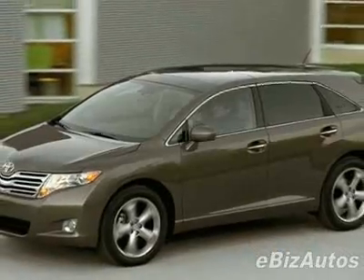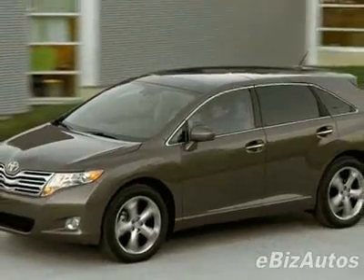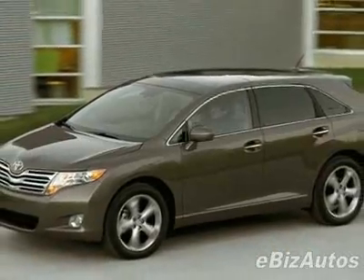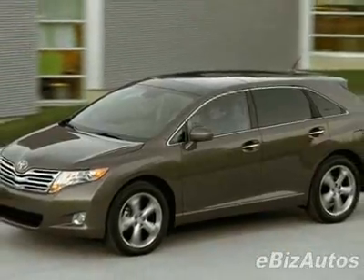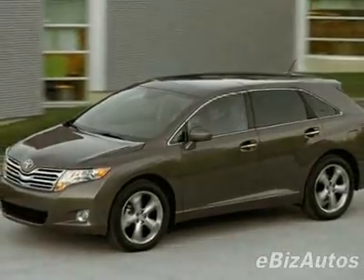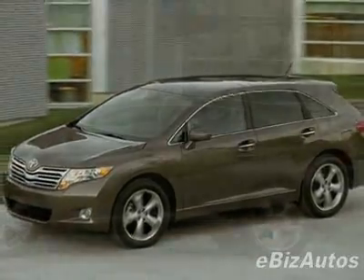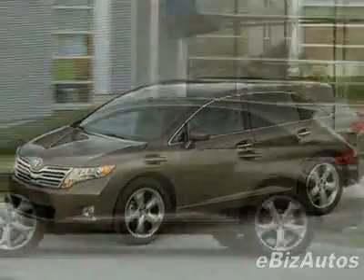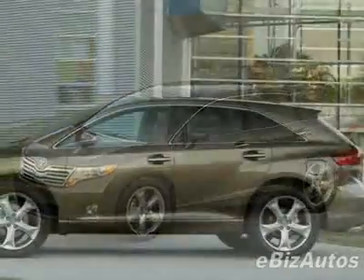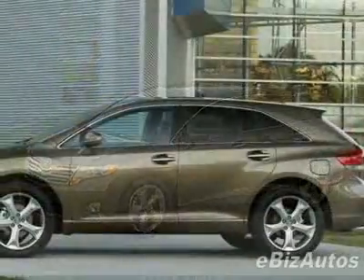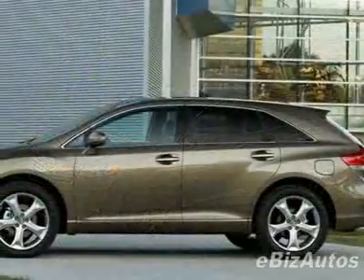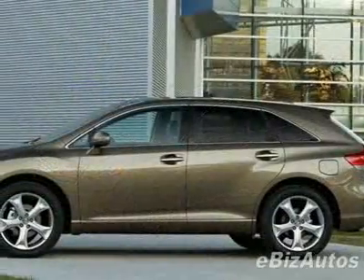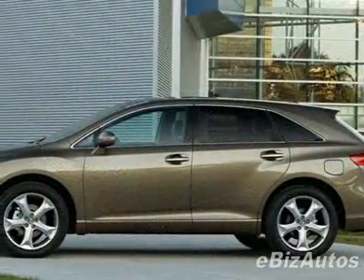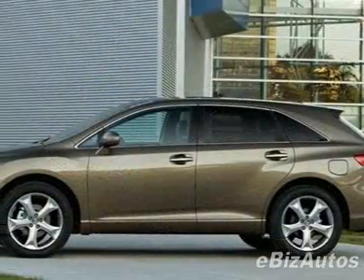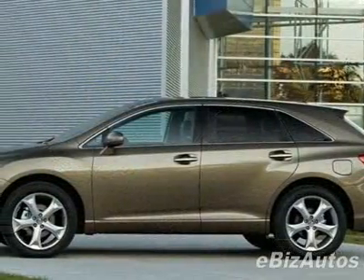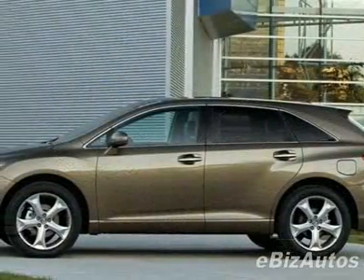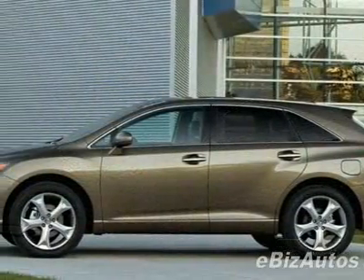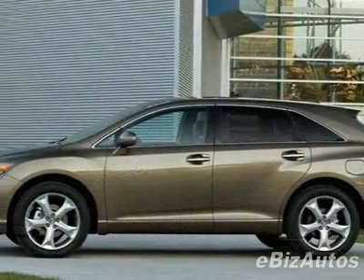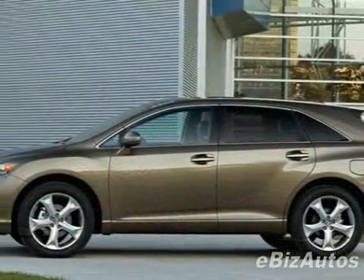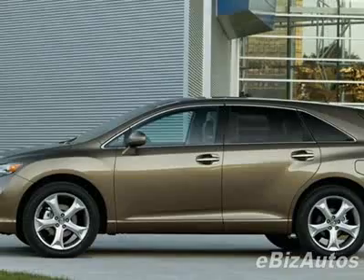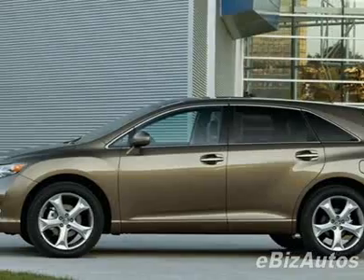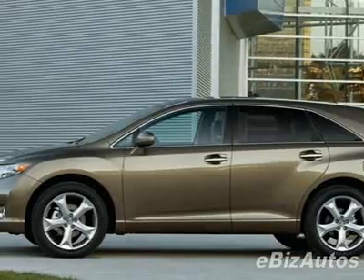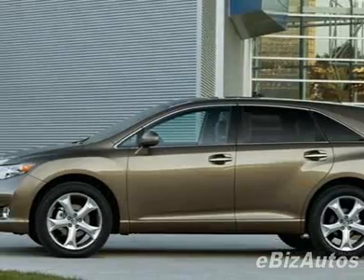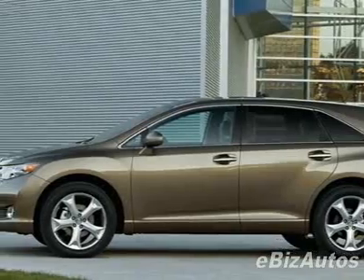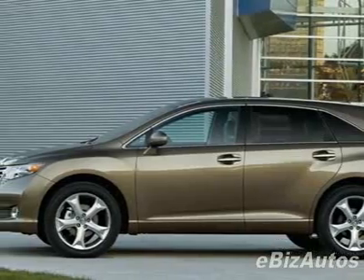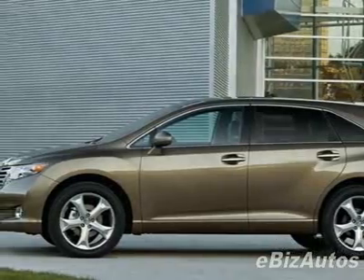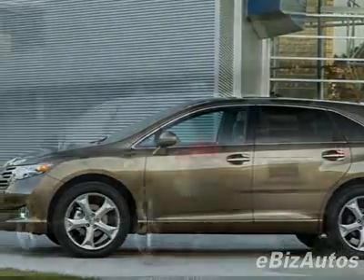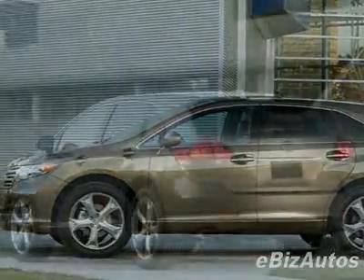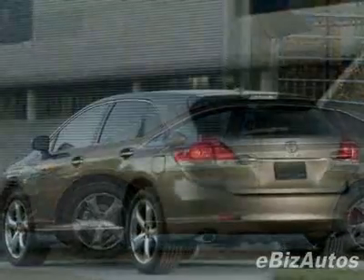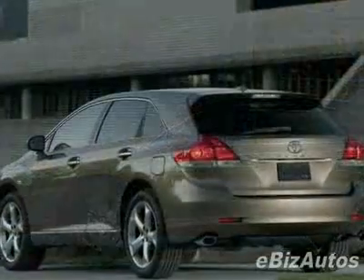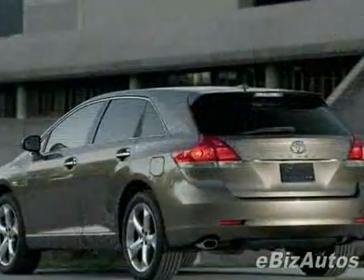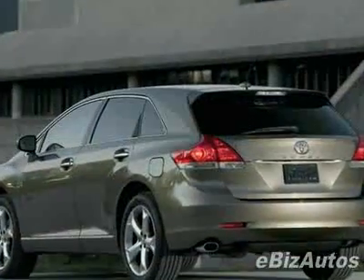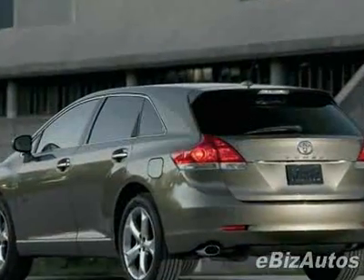This Vensa boasts a 2.7-liter inline-four engine and has a 6-speed automatic transmission.